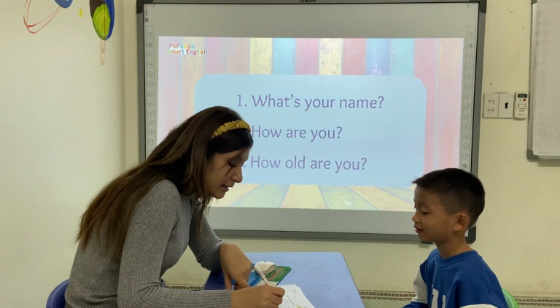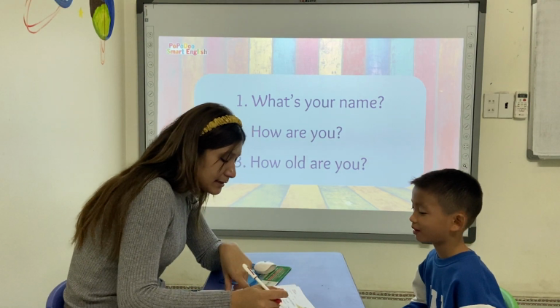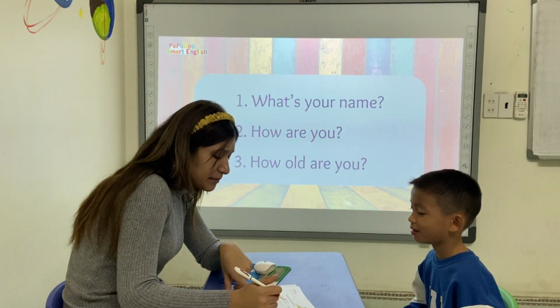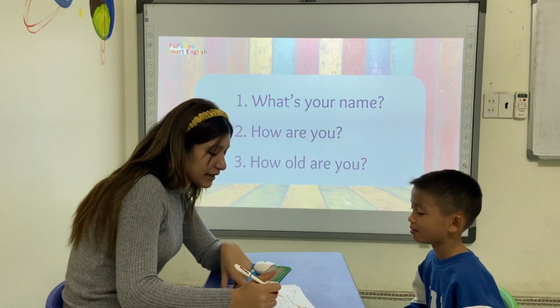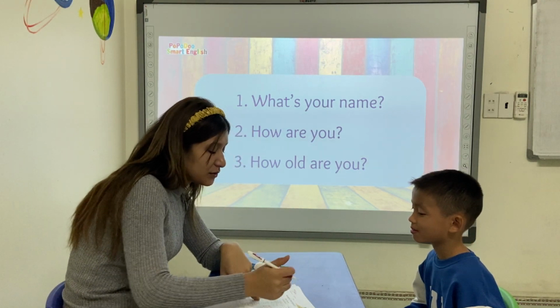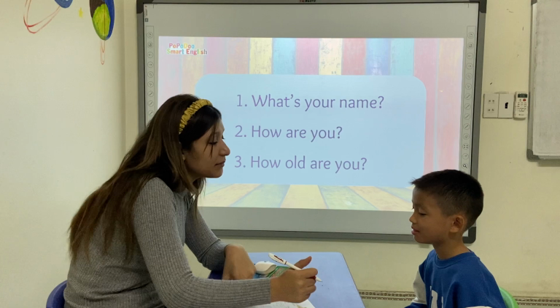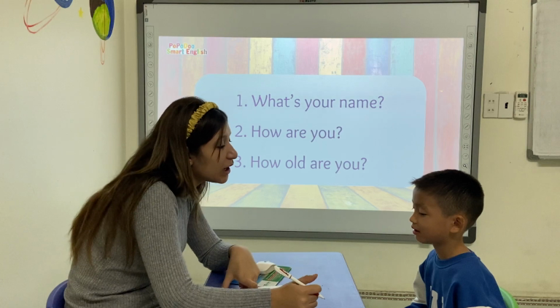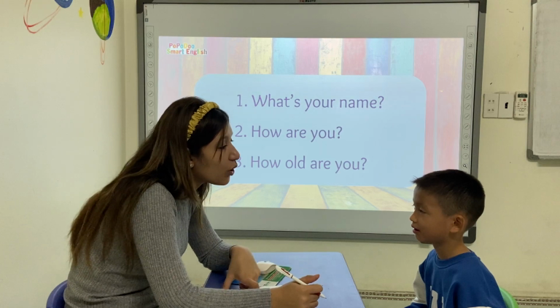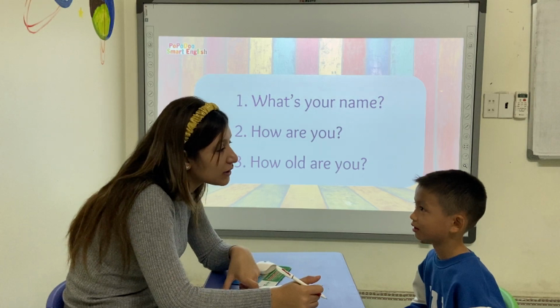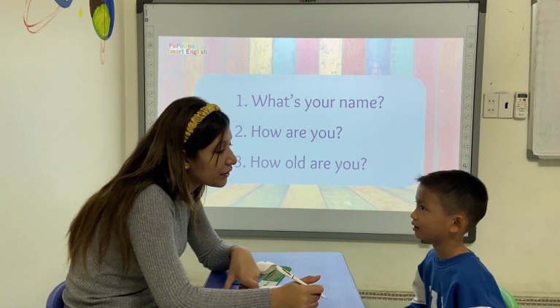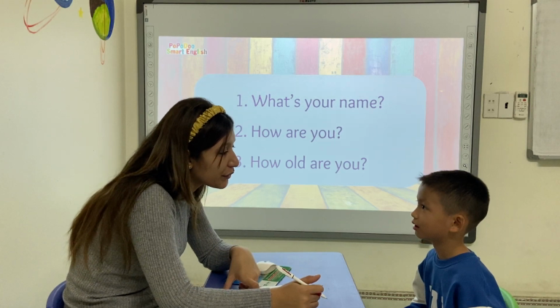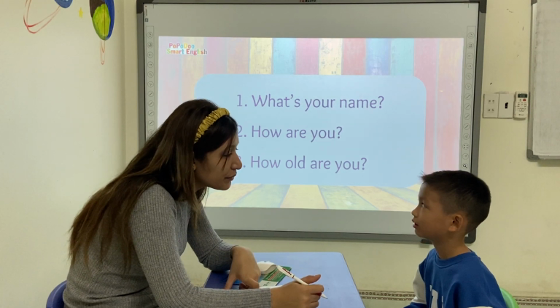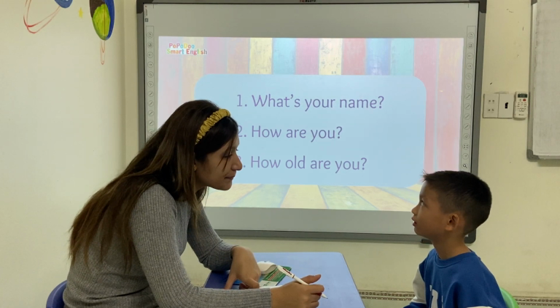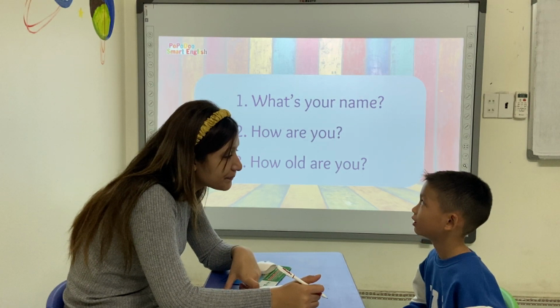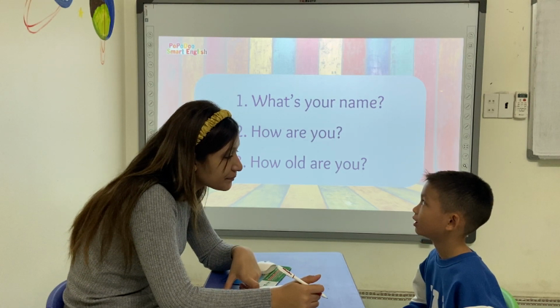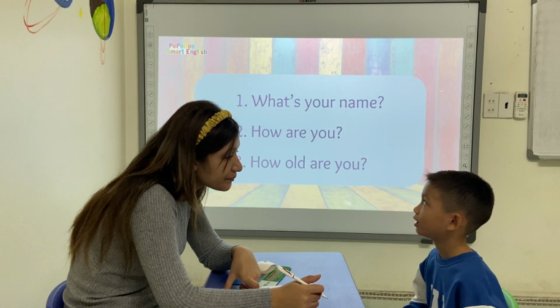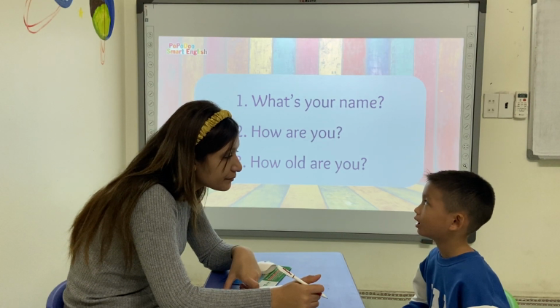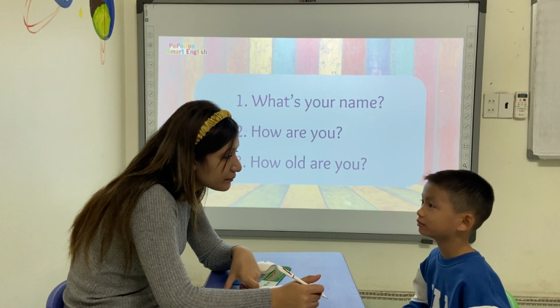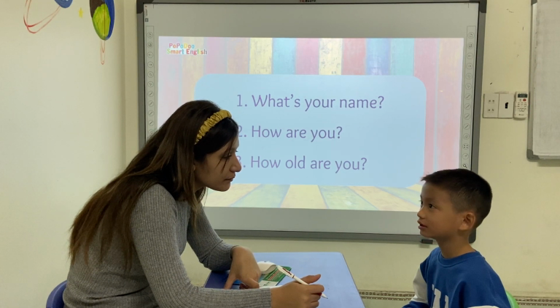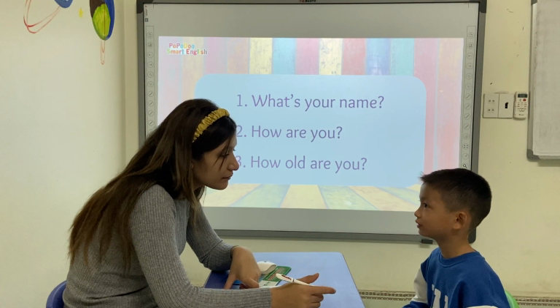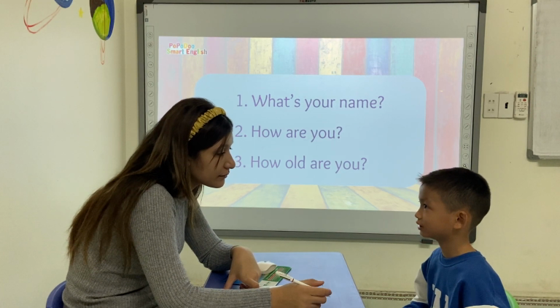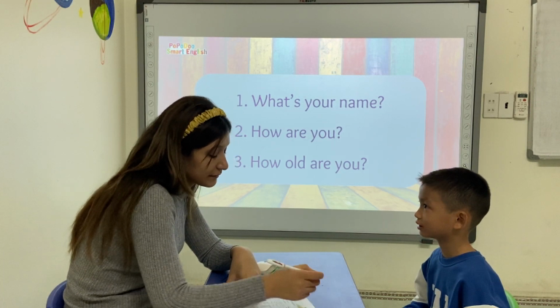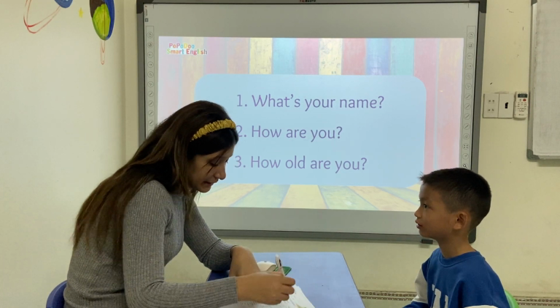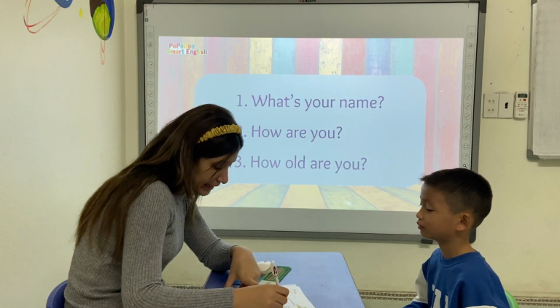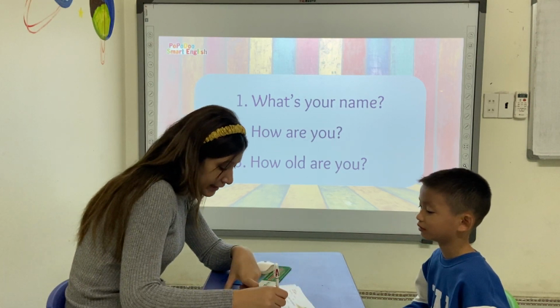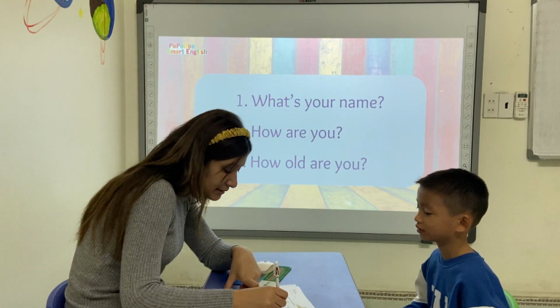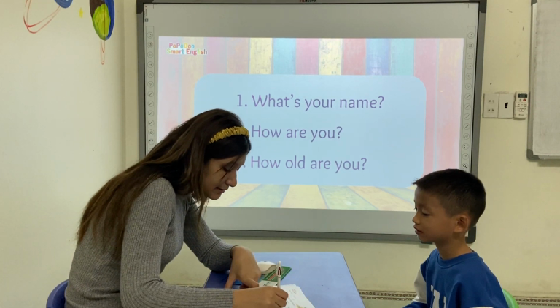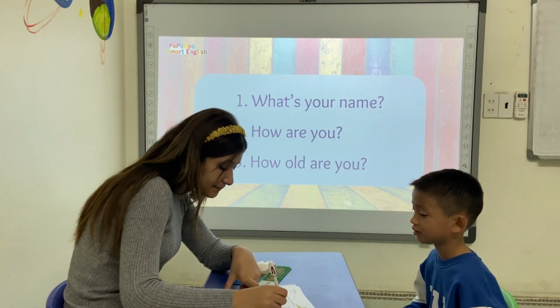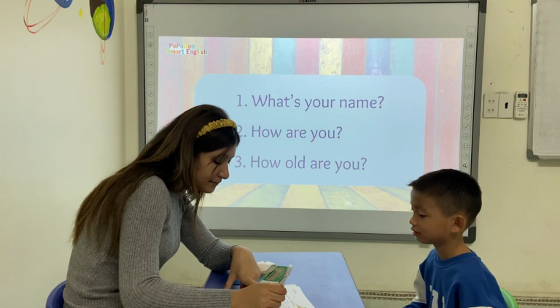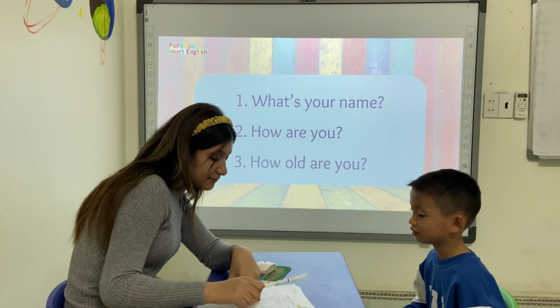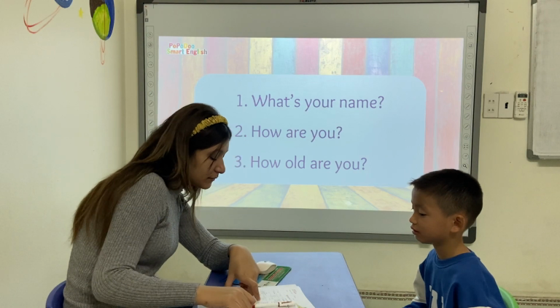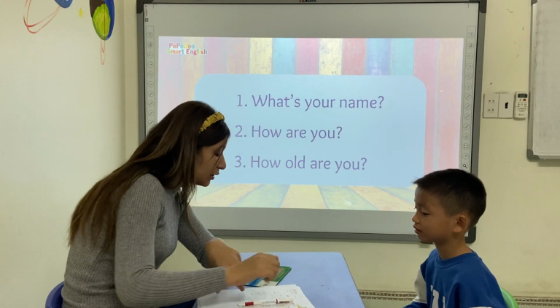Simon, can you tell me how old are you? I'm Simon Jacob. Yes. Good.